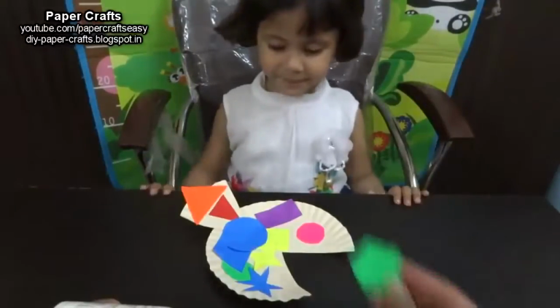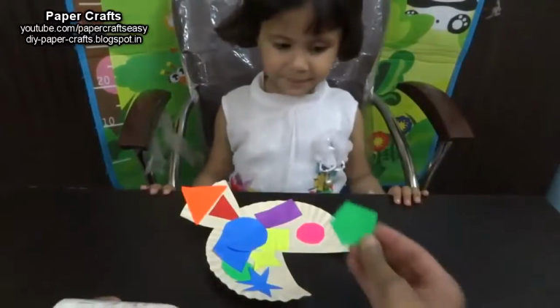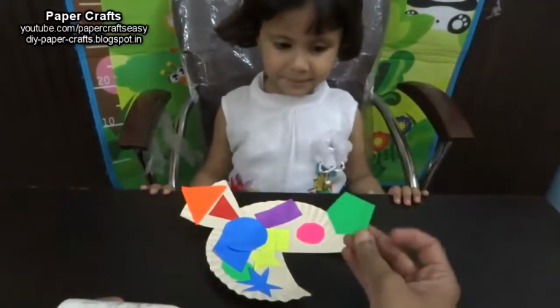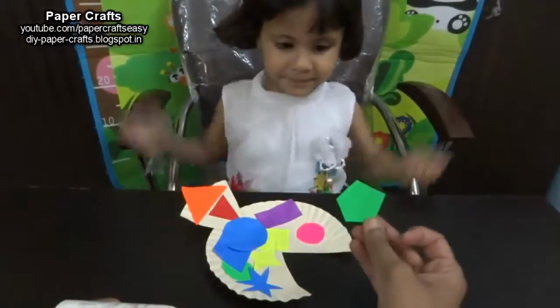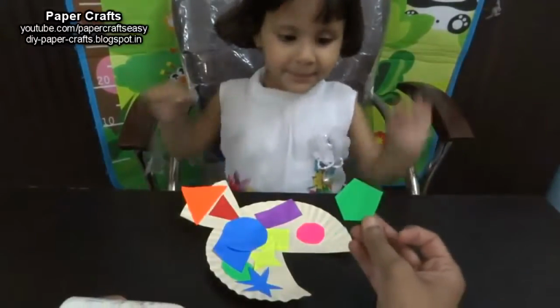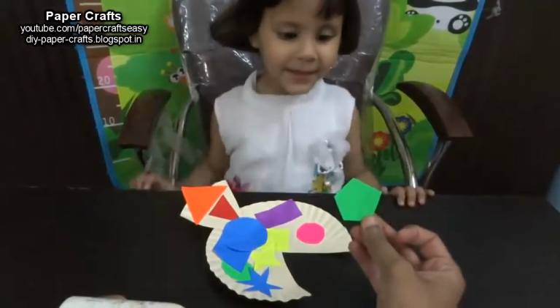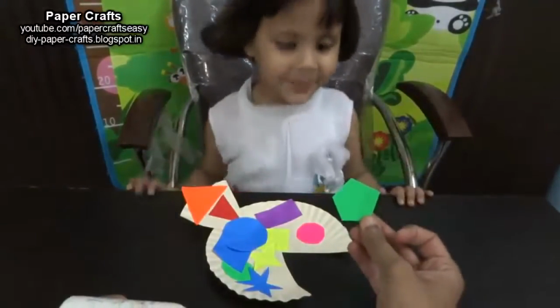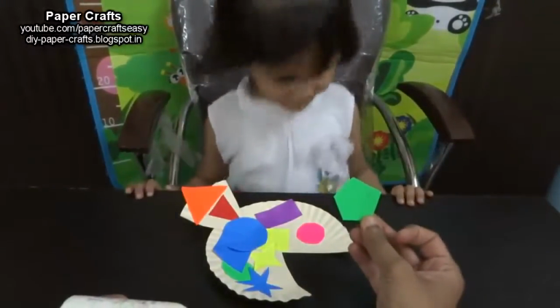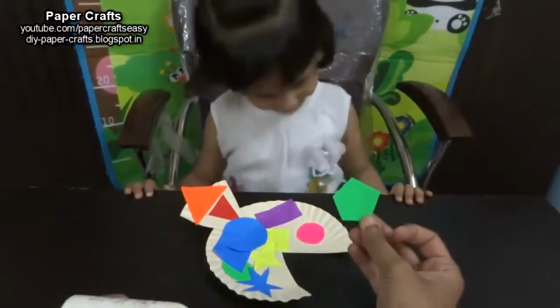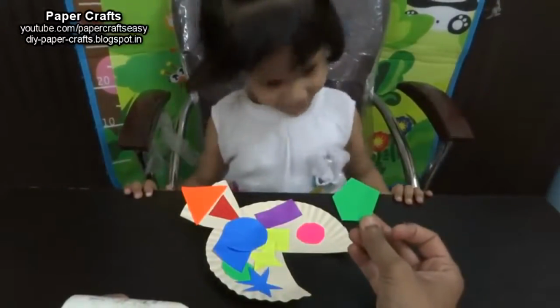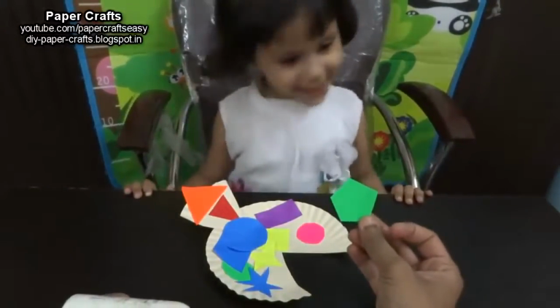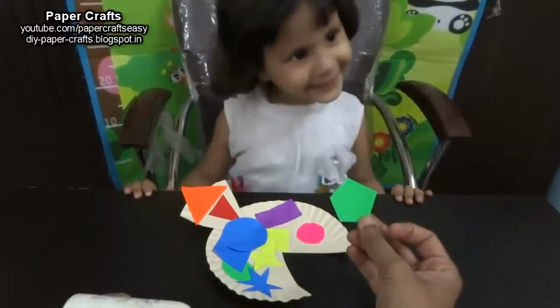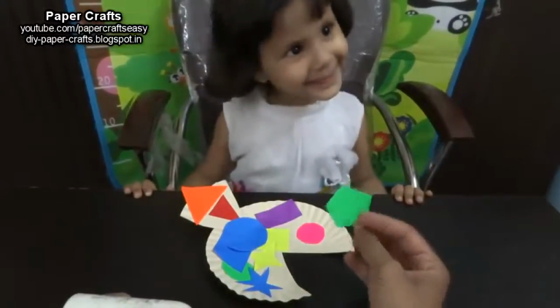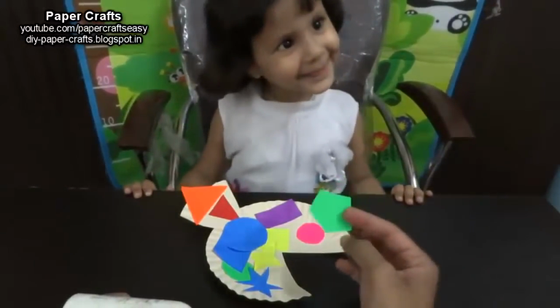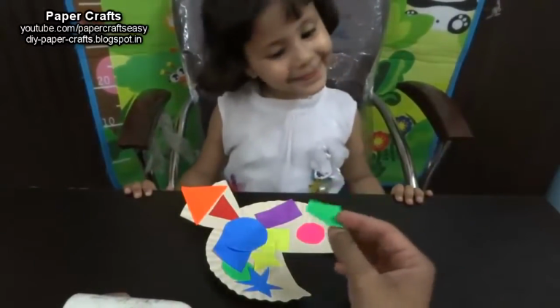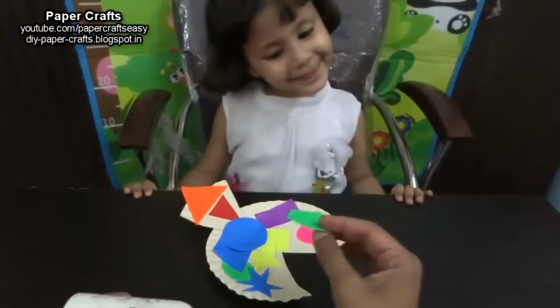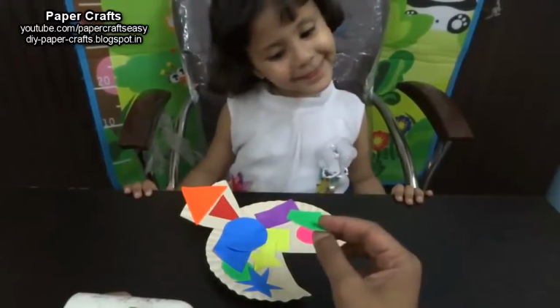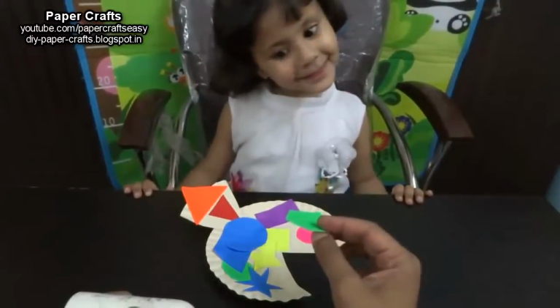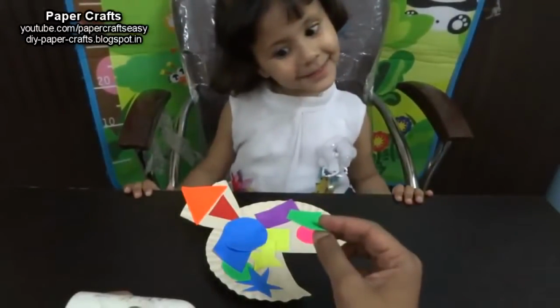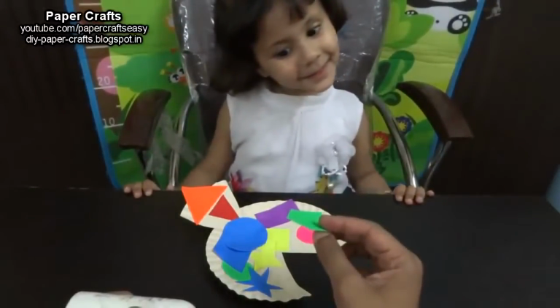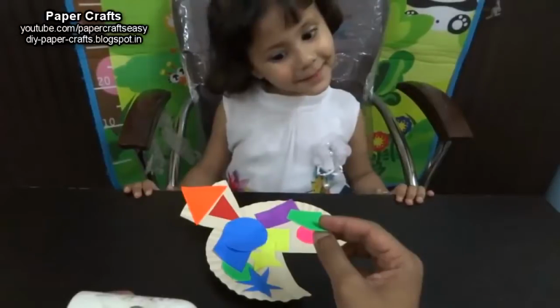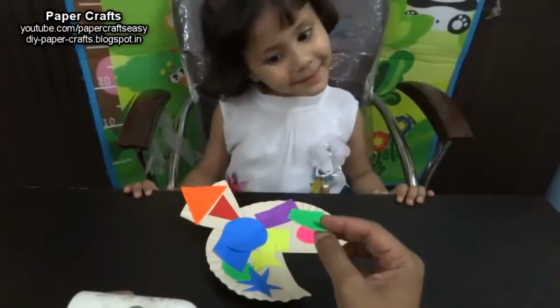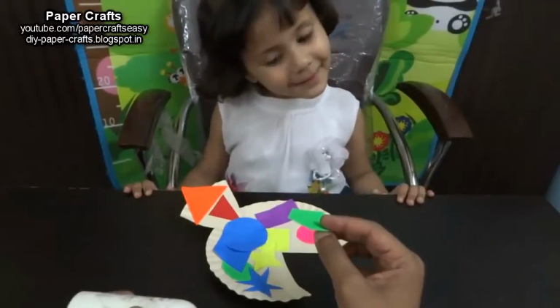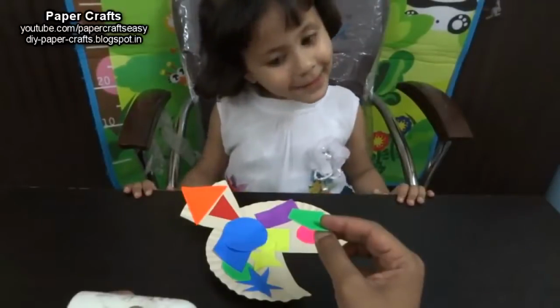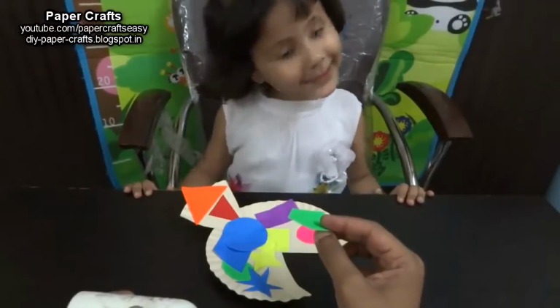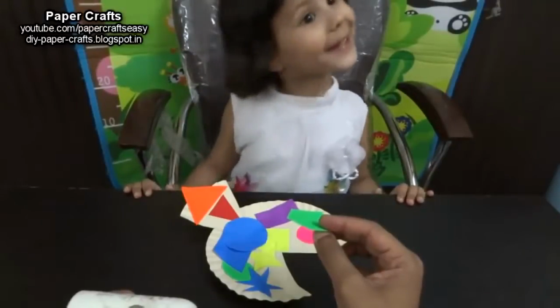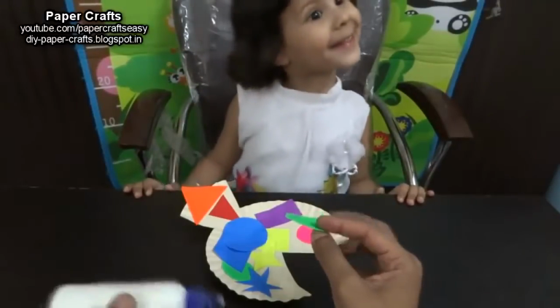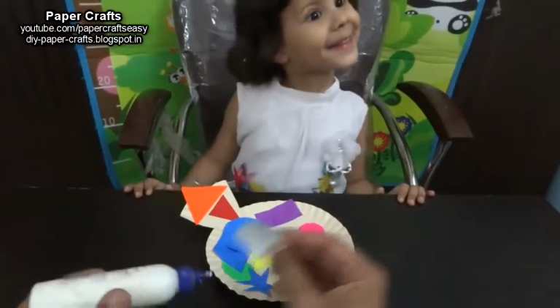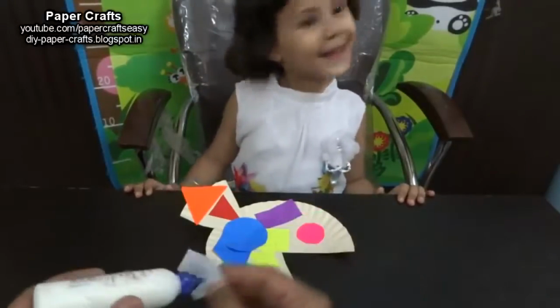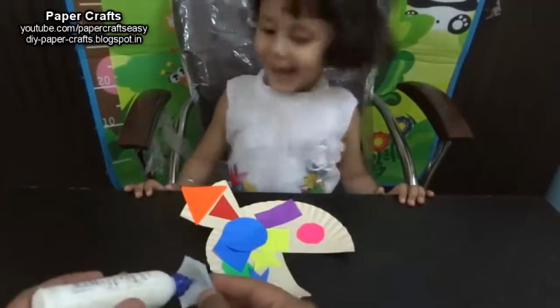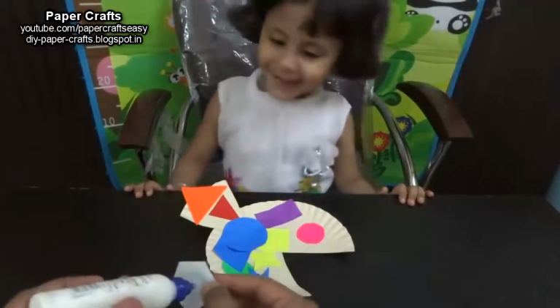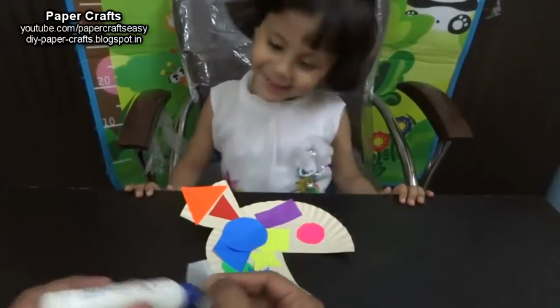Which shape is this? Pentagon. Which color is this? Green. Good.